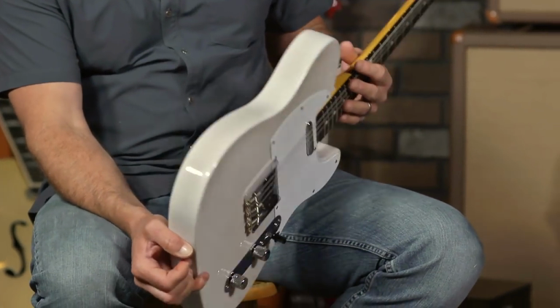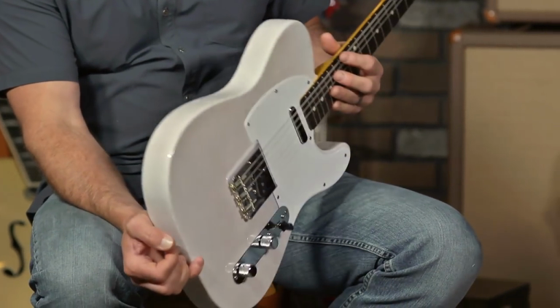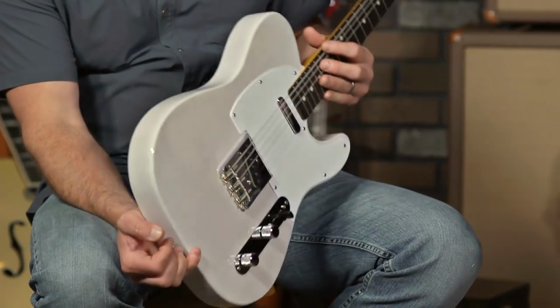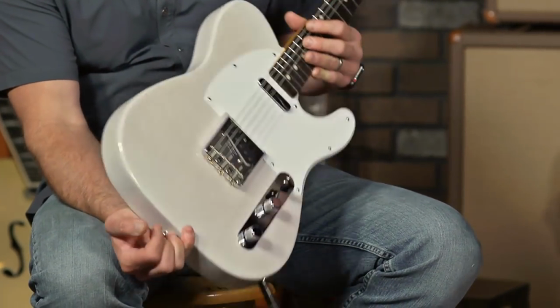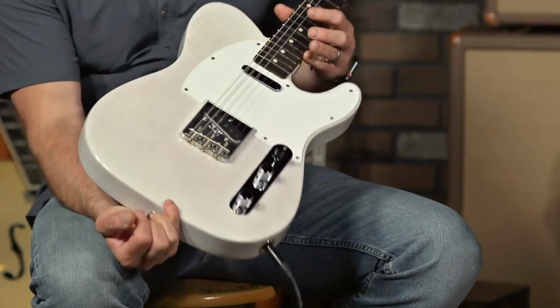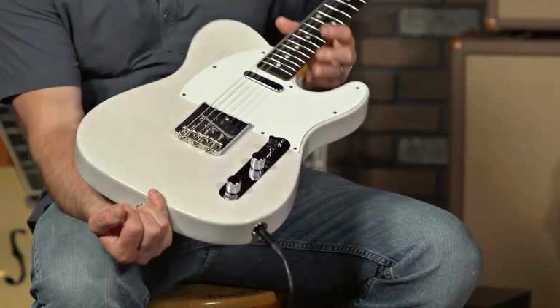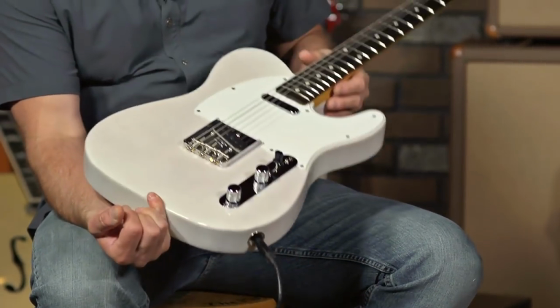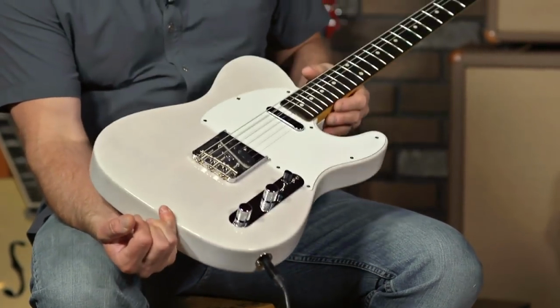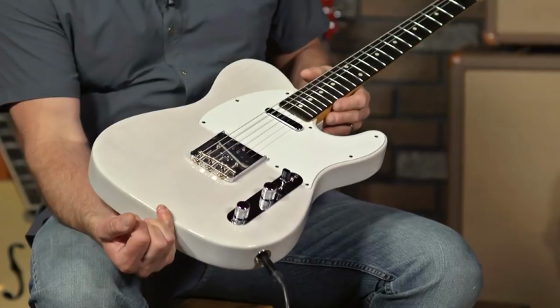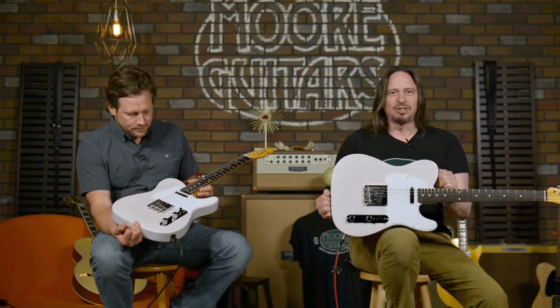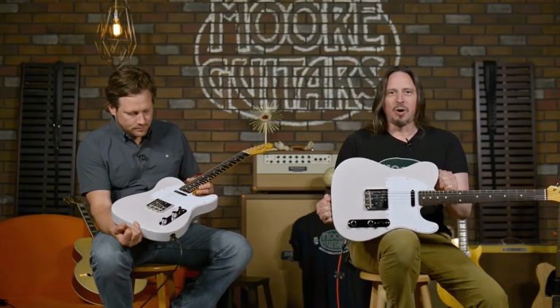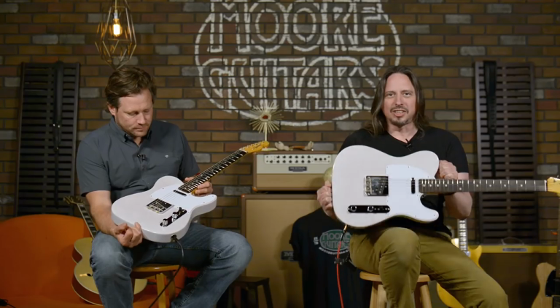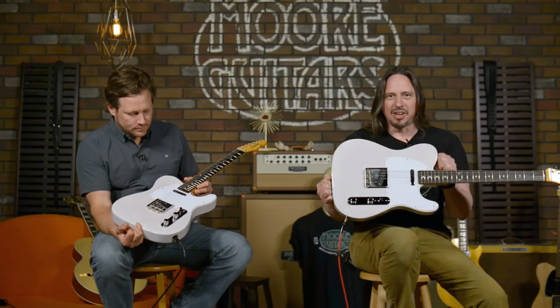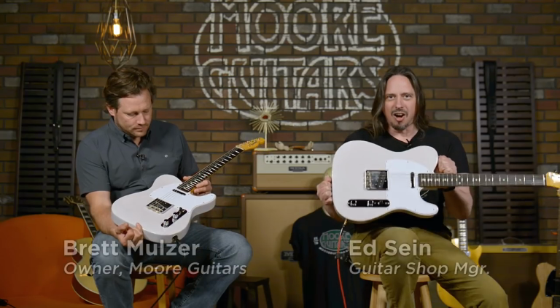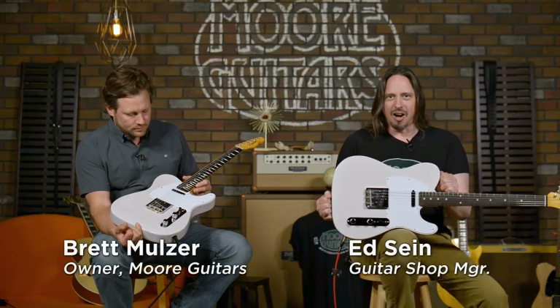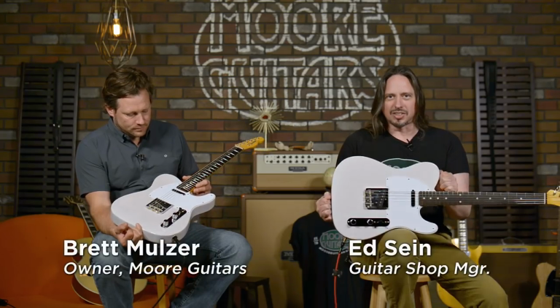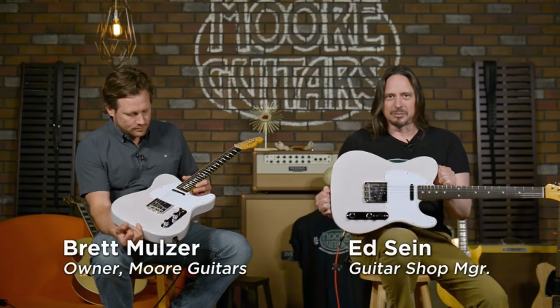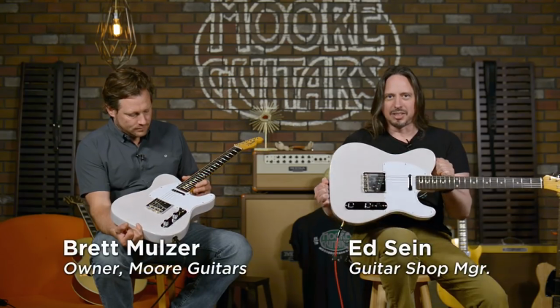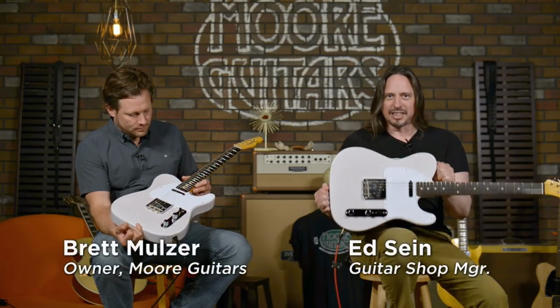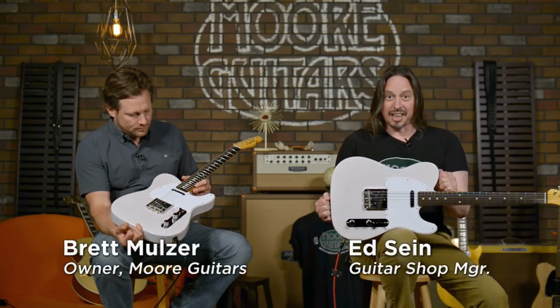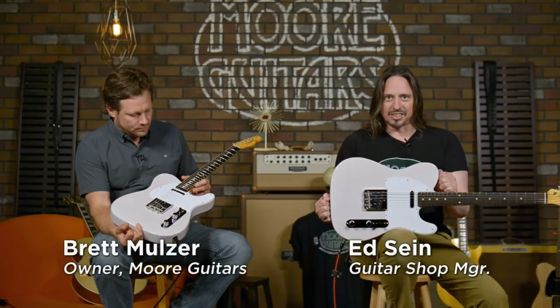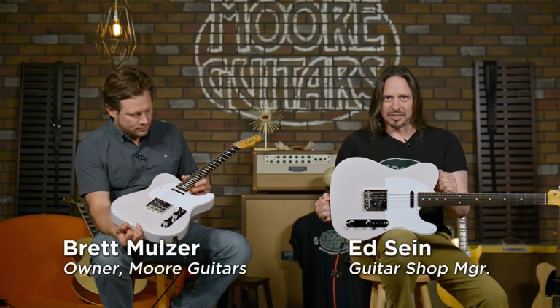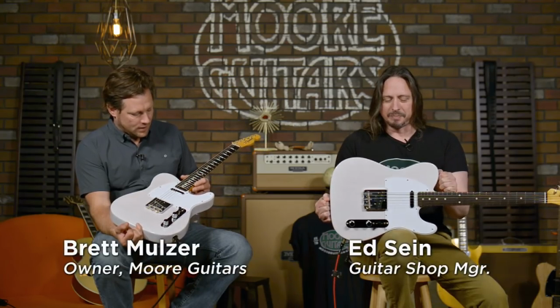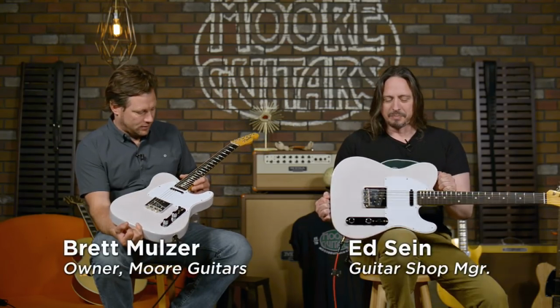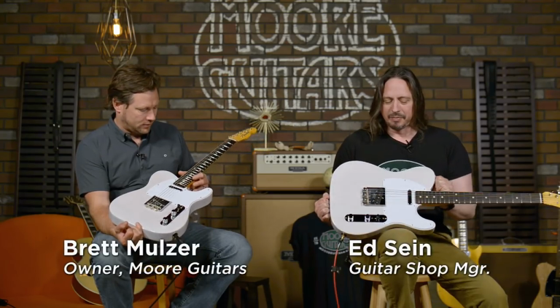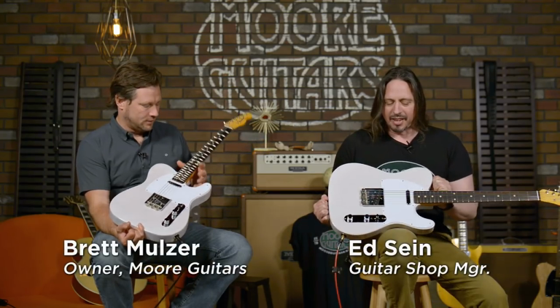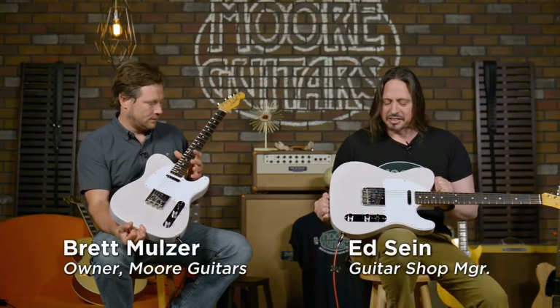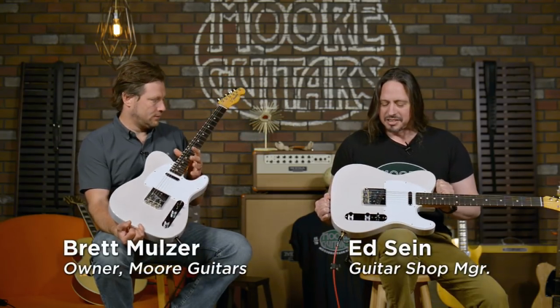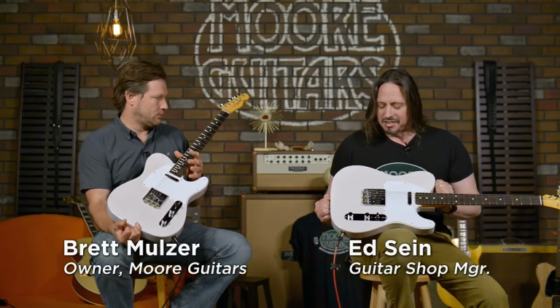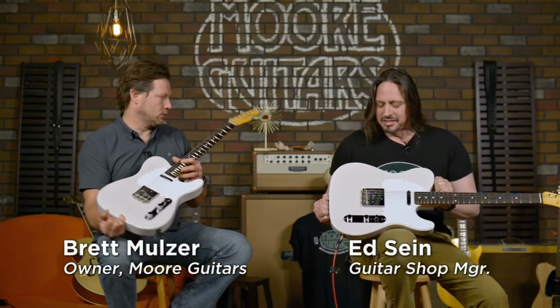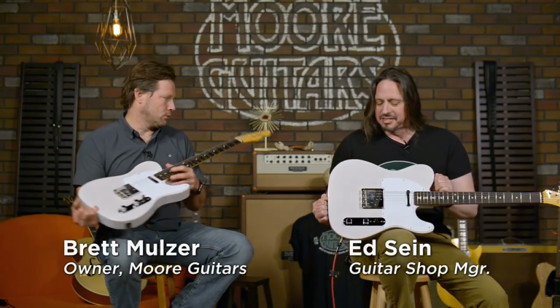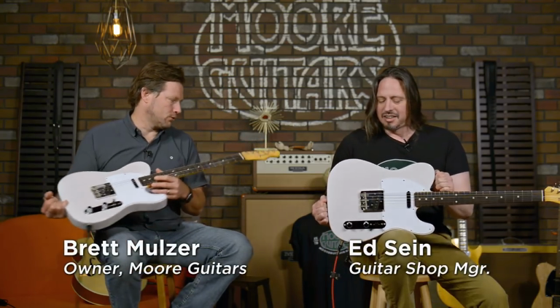Here at More Music in Evansville, Indiana. Totally awesome Telecaster. Yes. Feels wonderful.